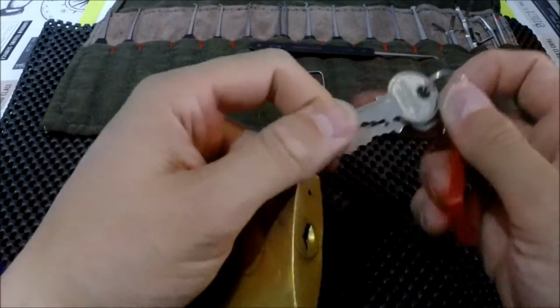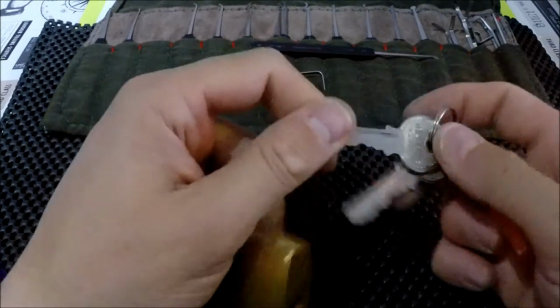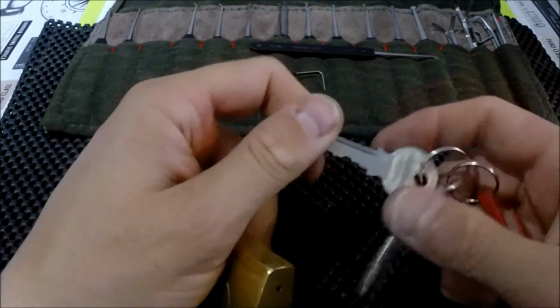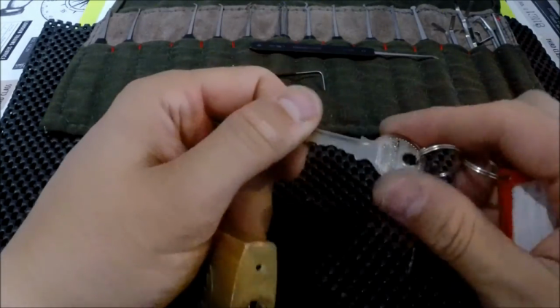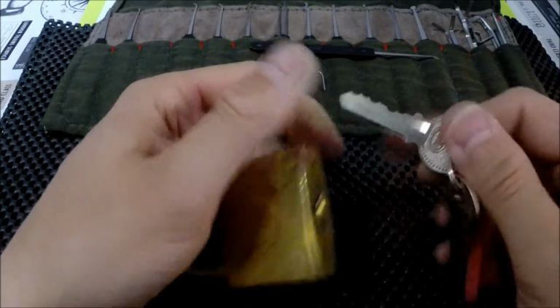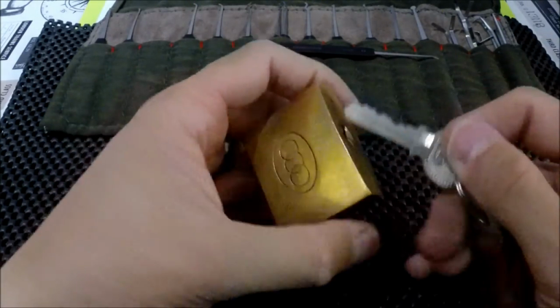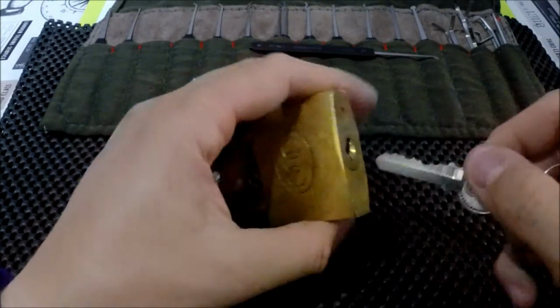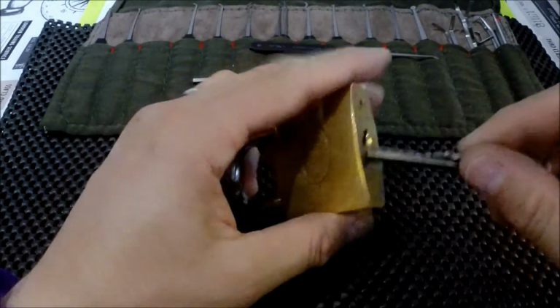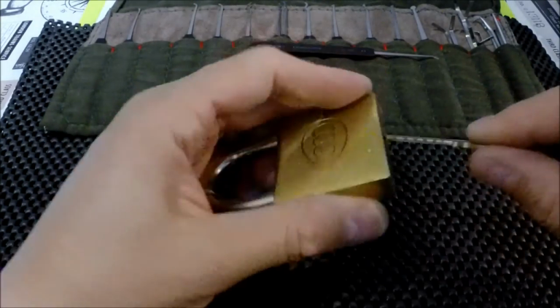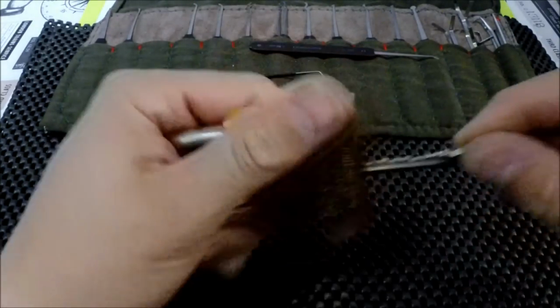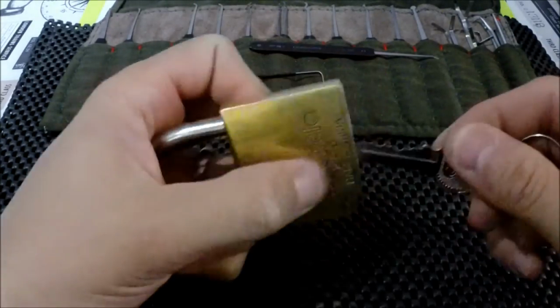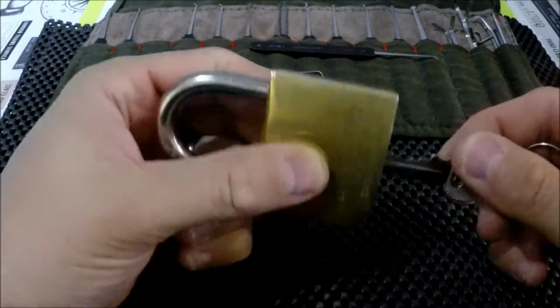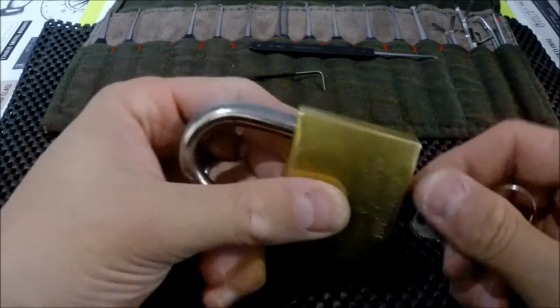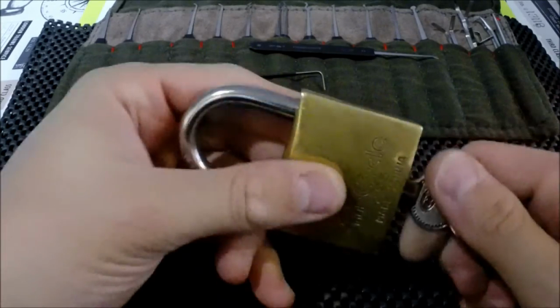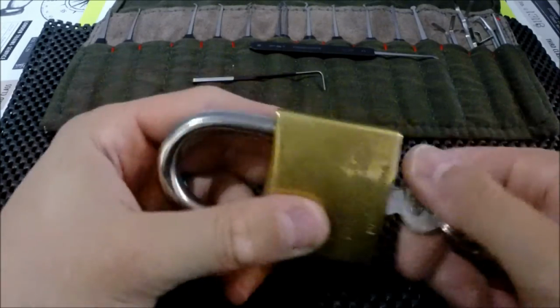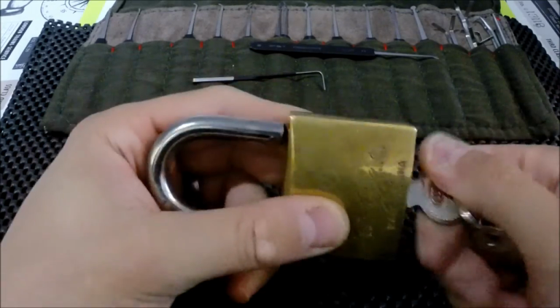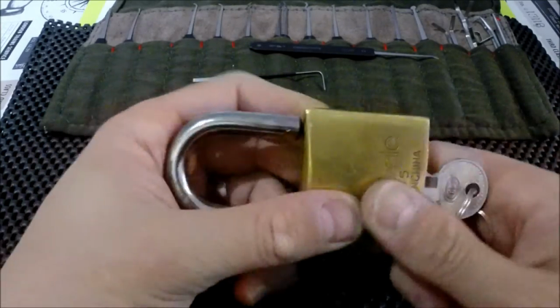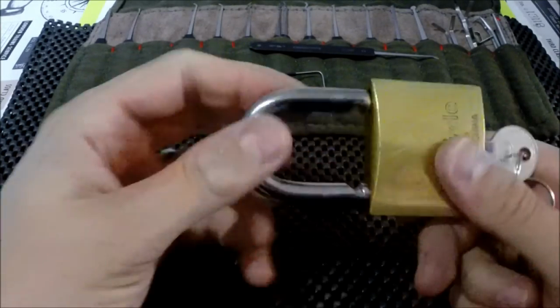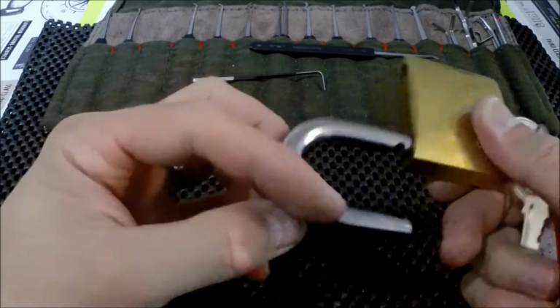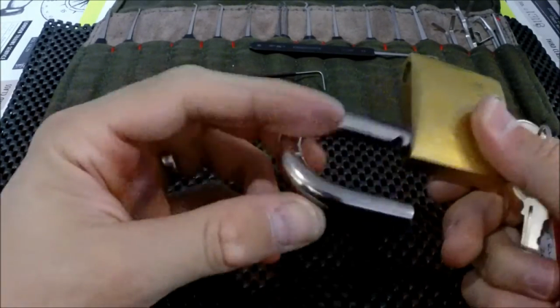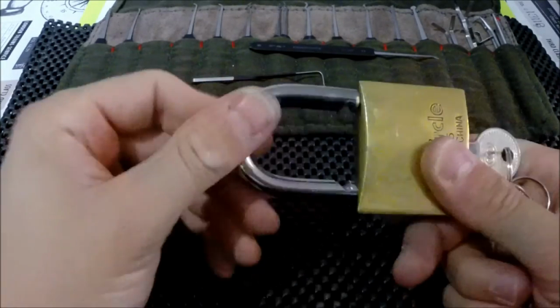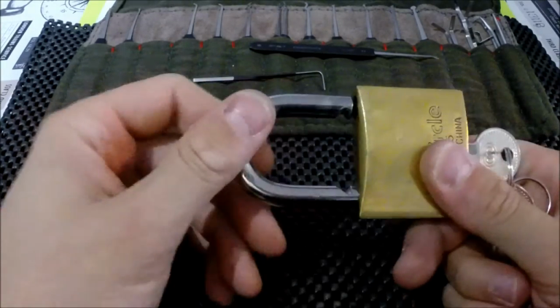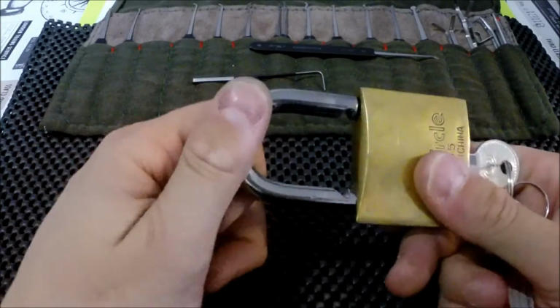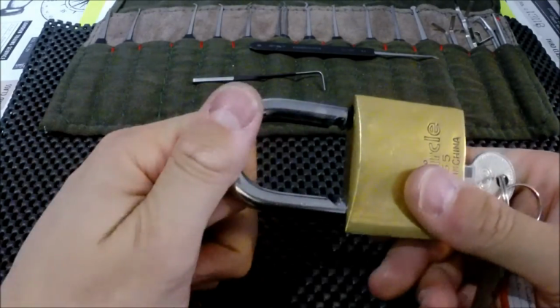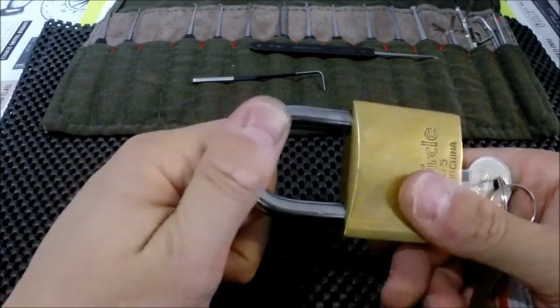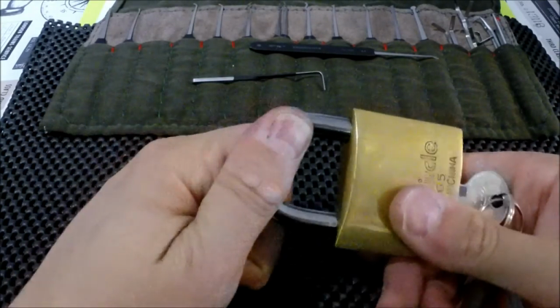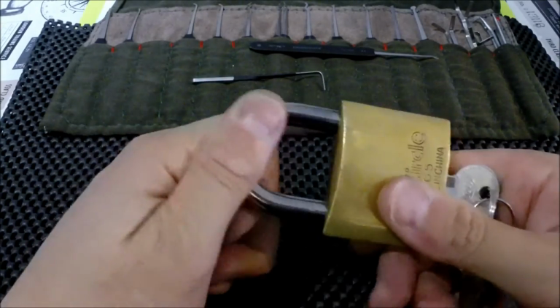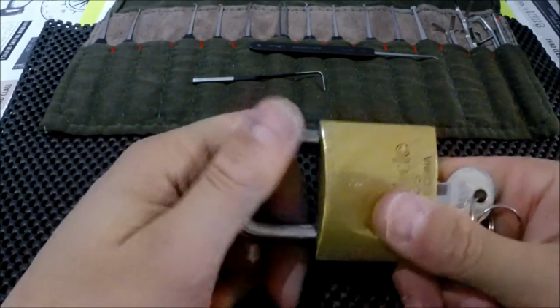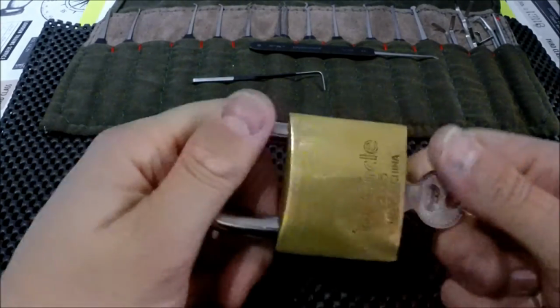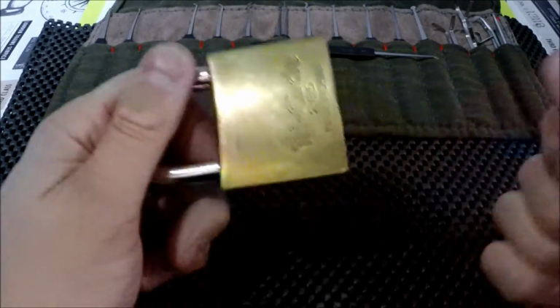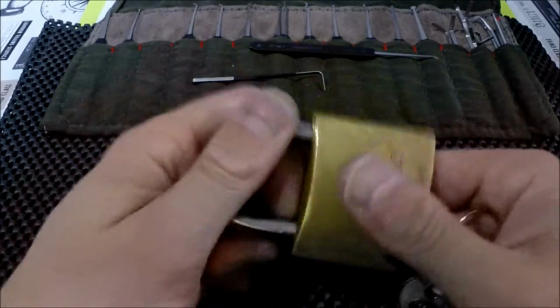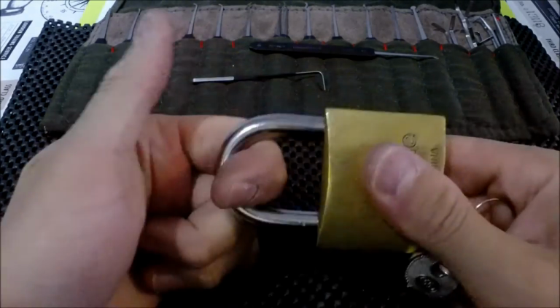There's the key for the lock. I'll show you how it opens up. There you go, and the lock's back up again.